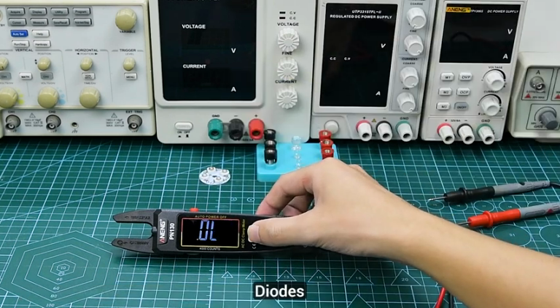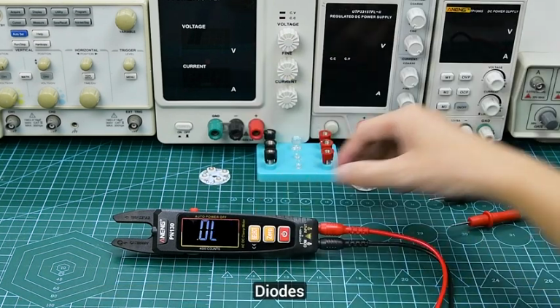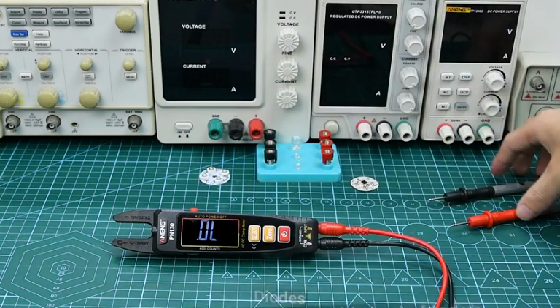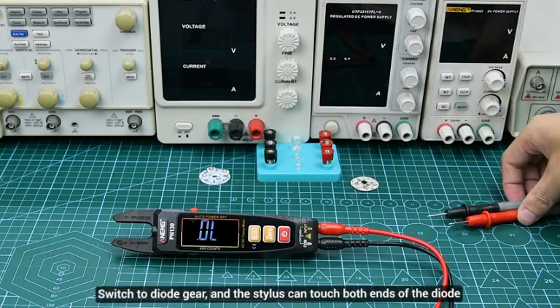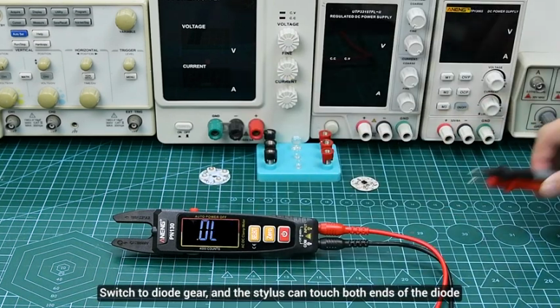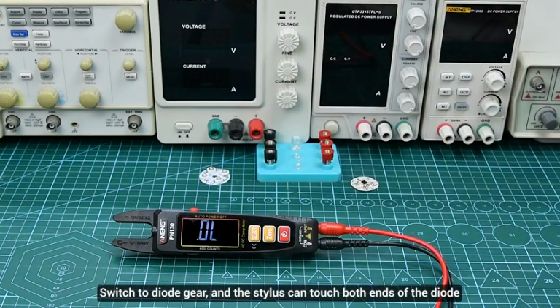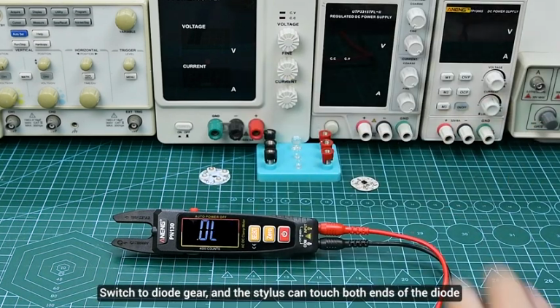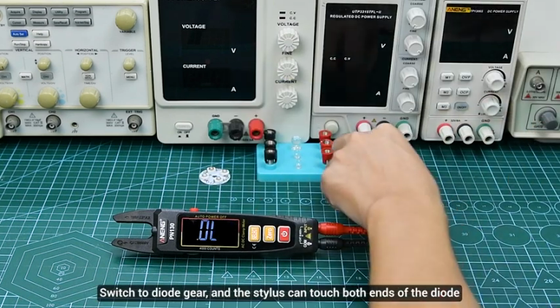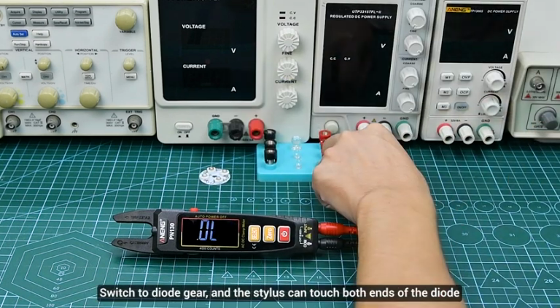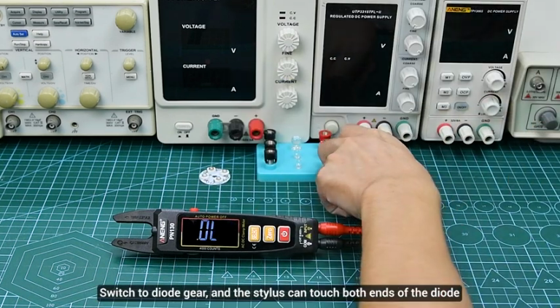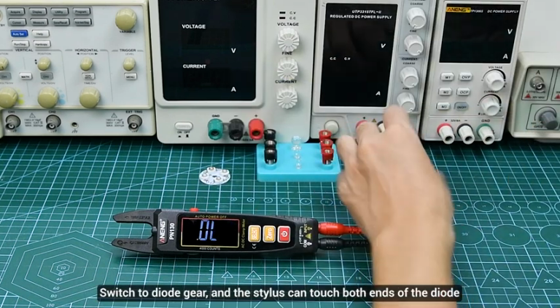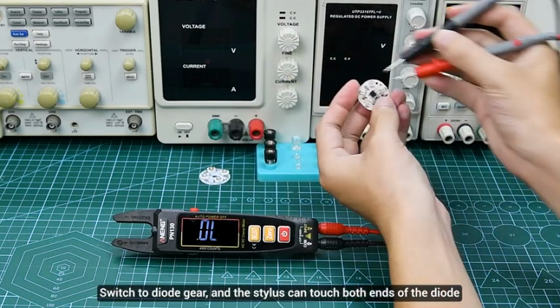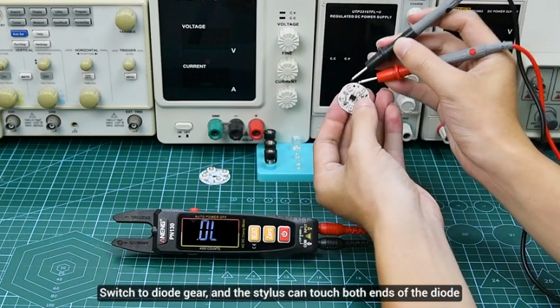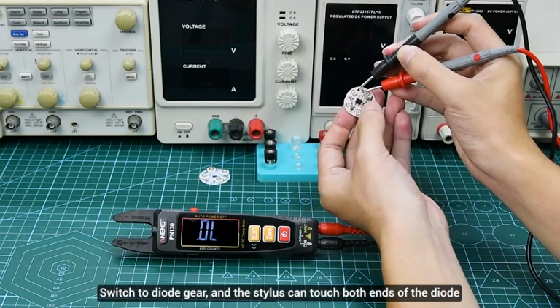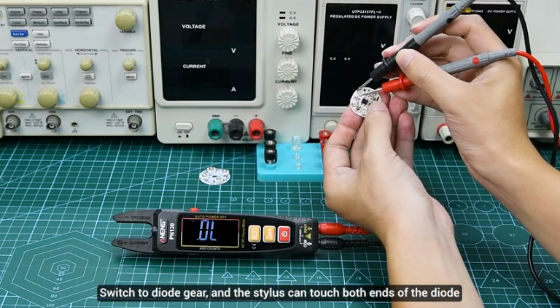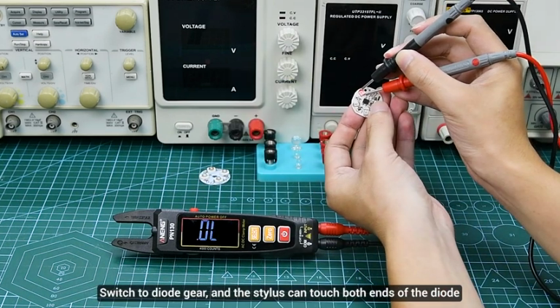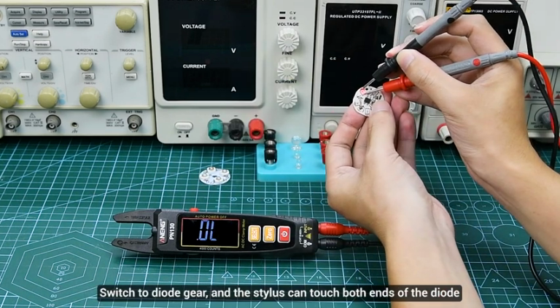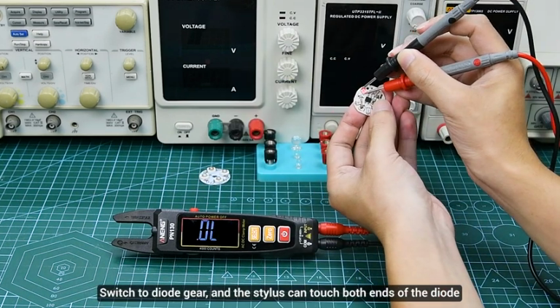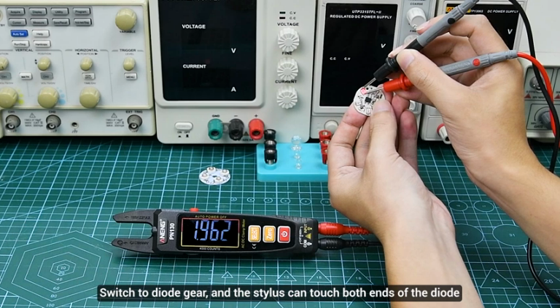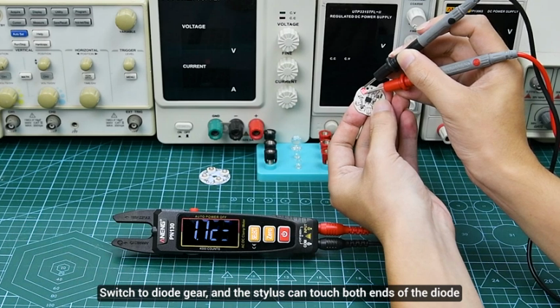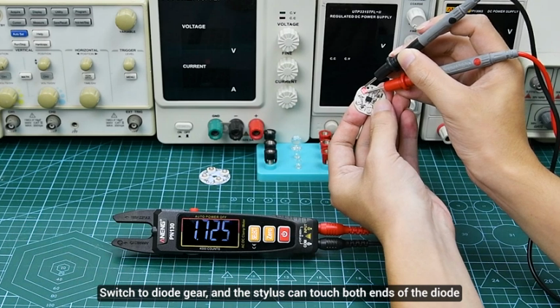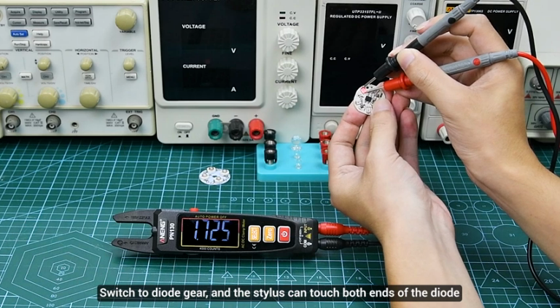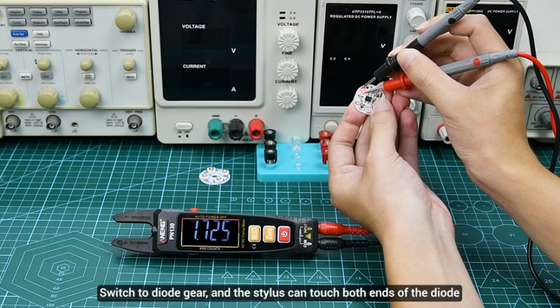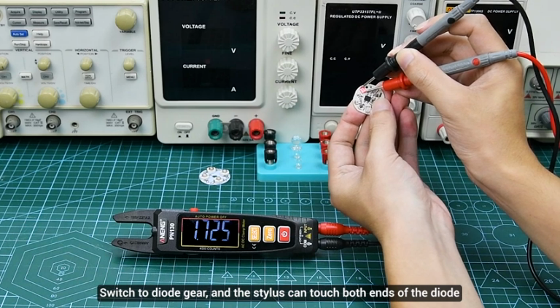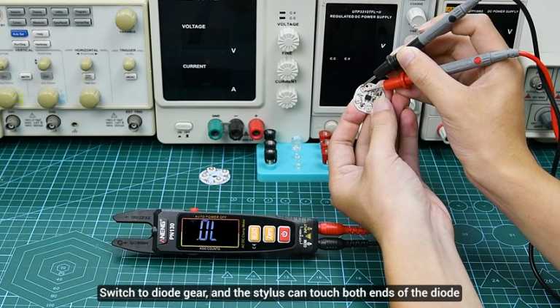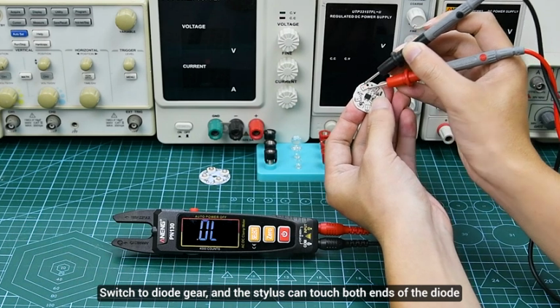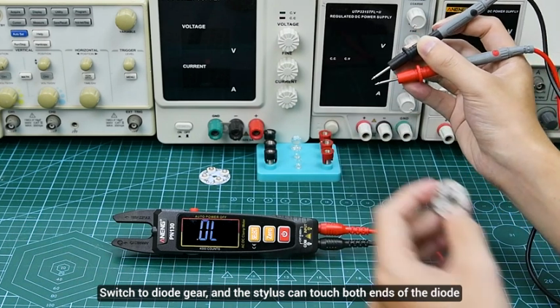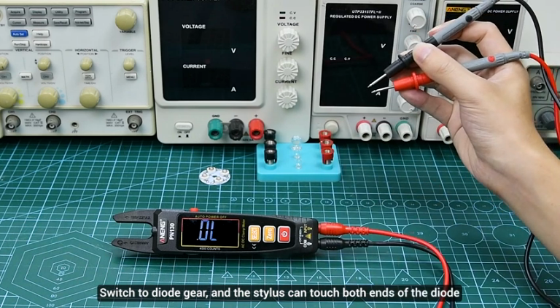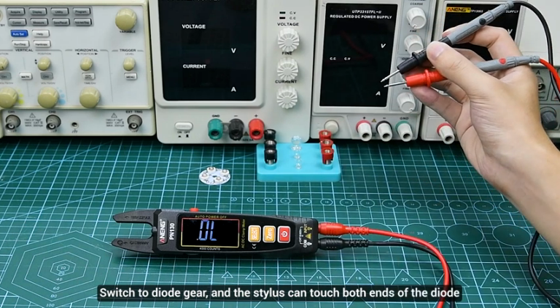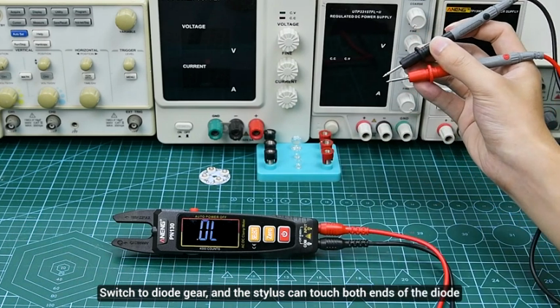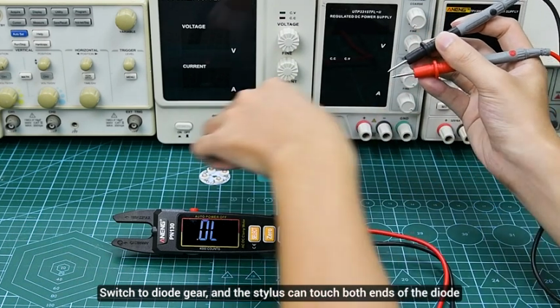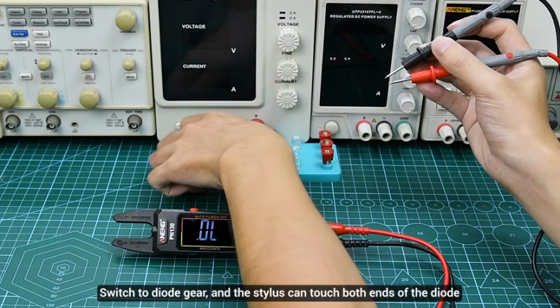Diodes: automatically identify the diode gear, and the stylus can touch both ends of the diode.